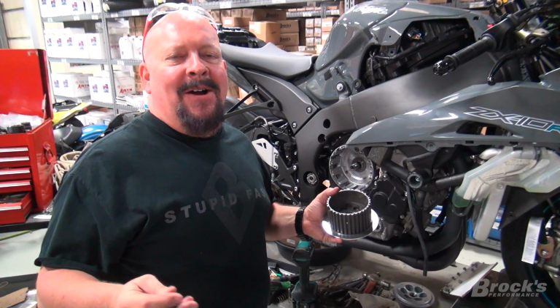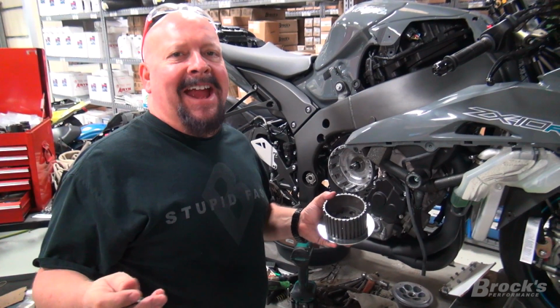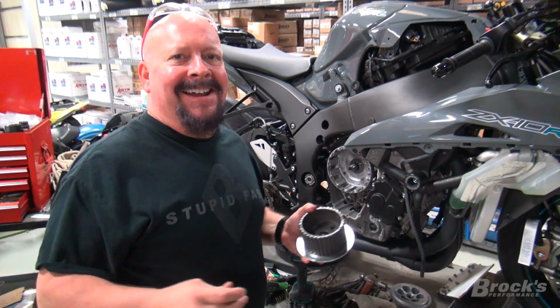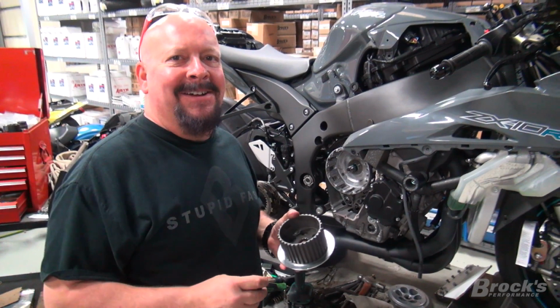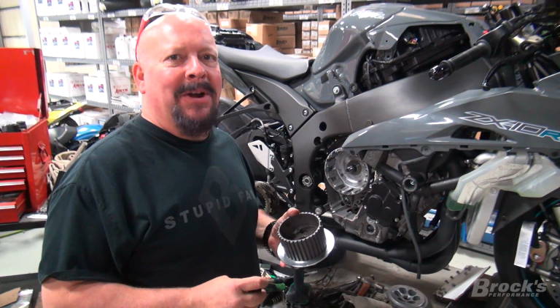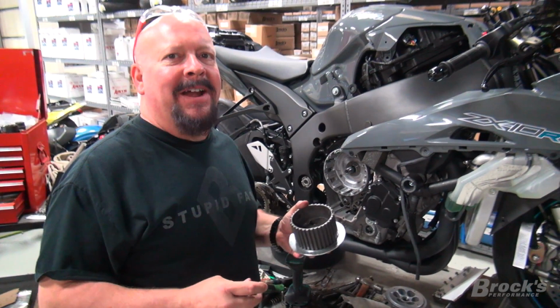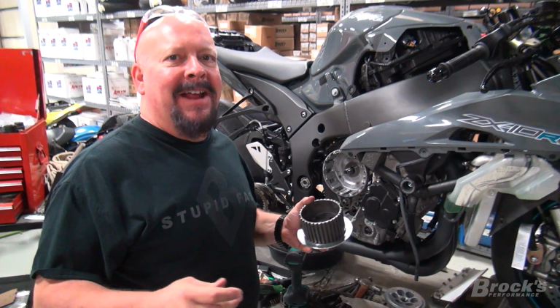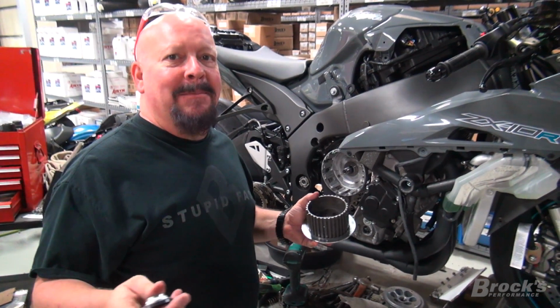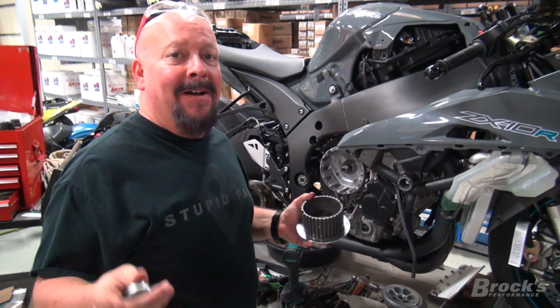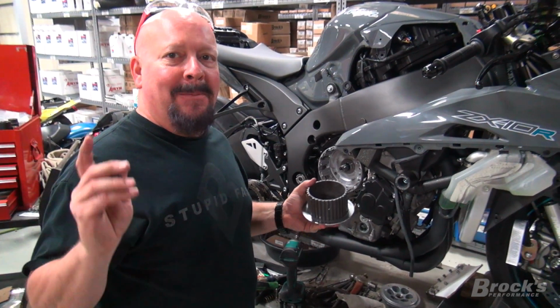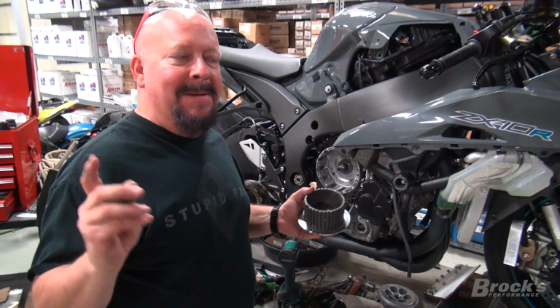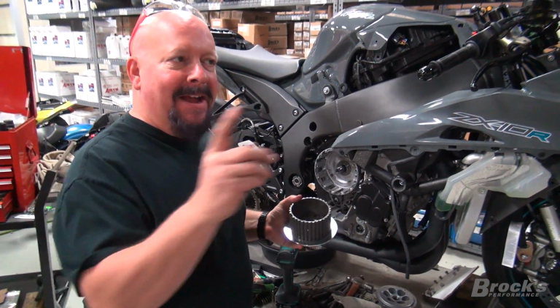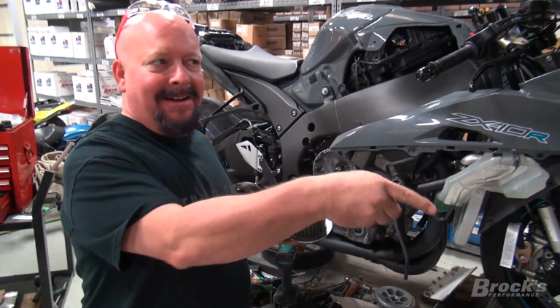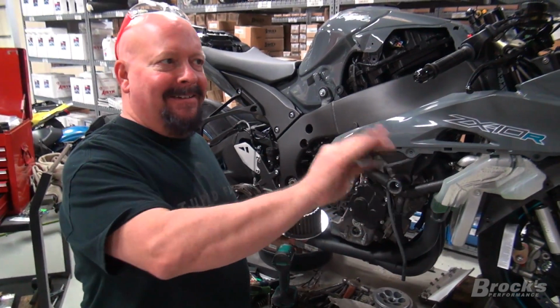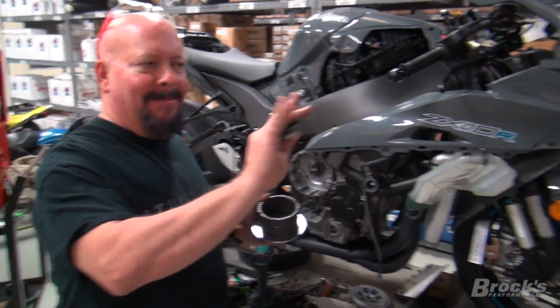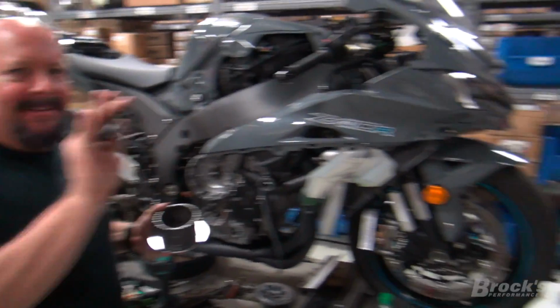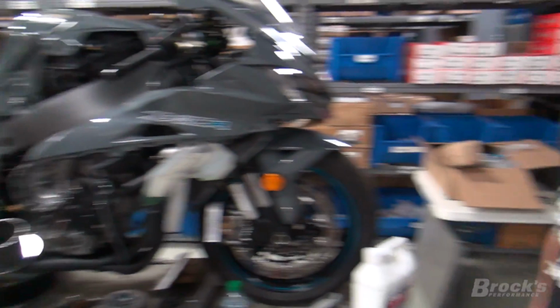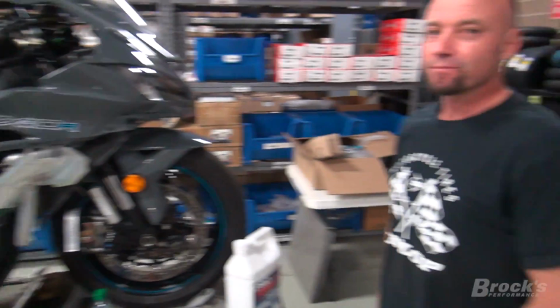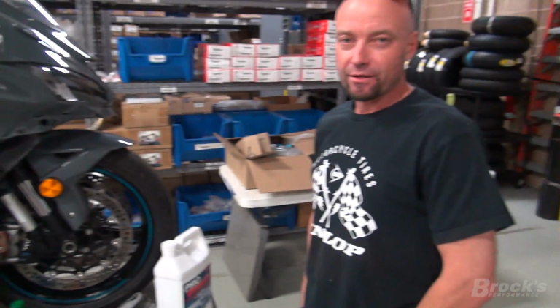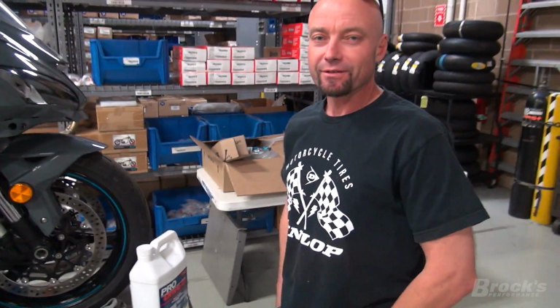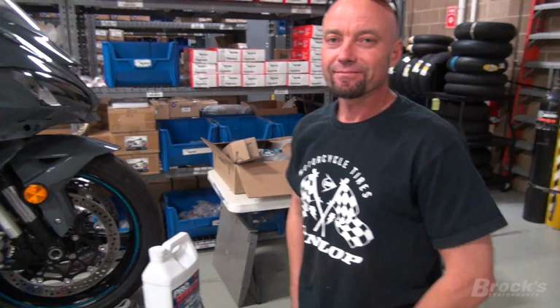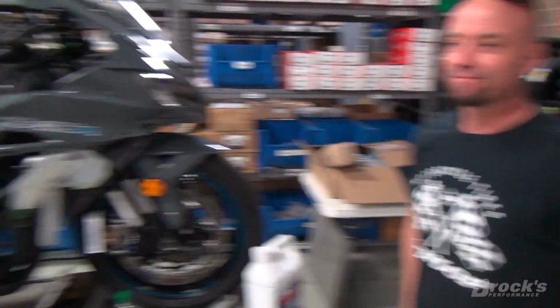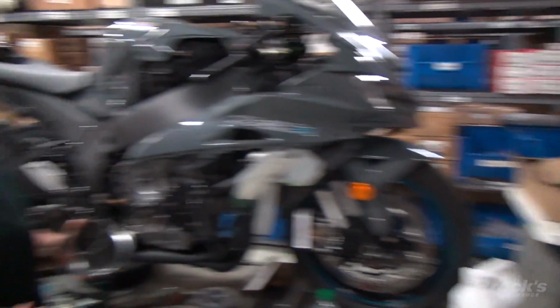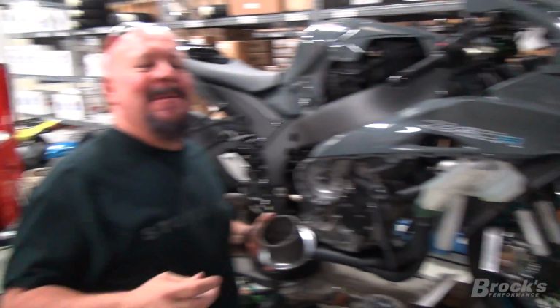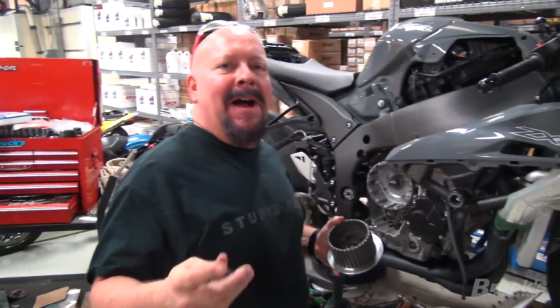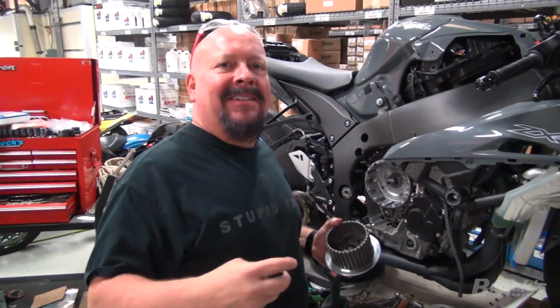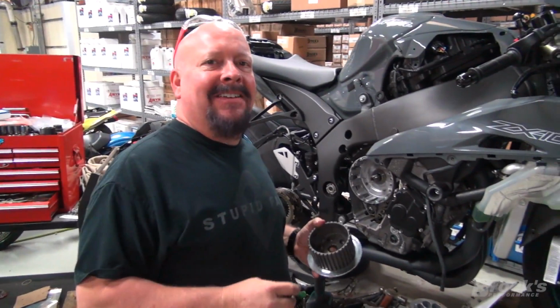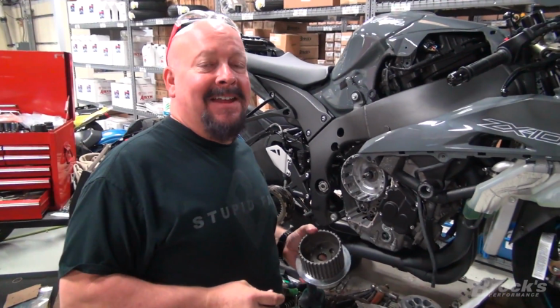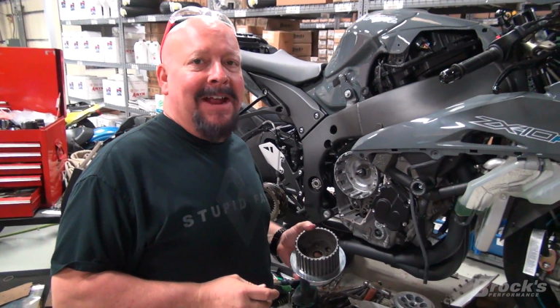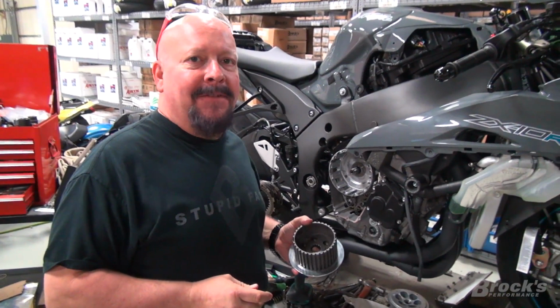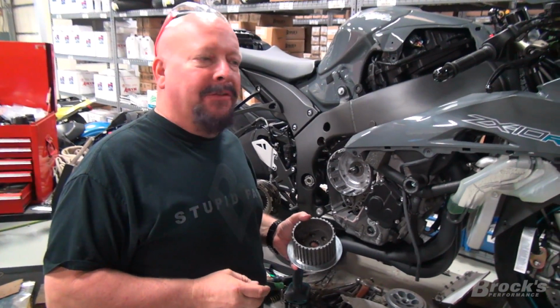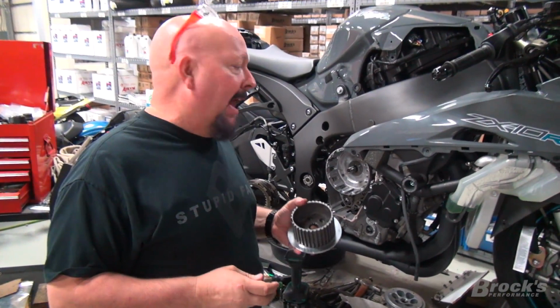We're here getting our buddy Mike. Mike, say hi. How you doing? Mike's ZX-10 is ready for the track.